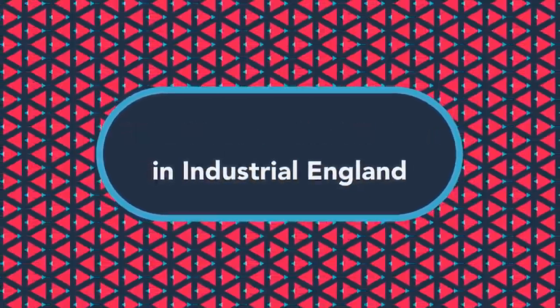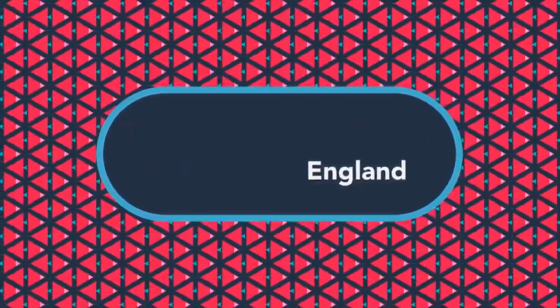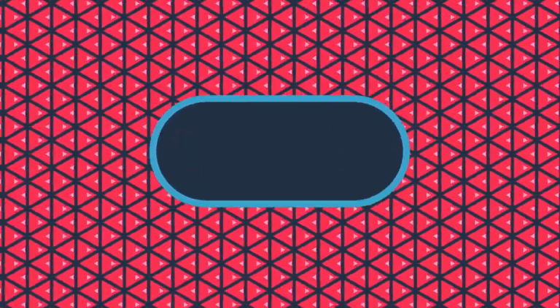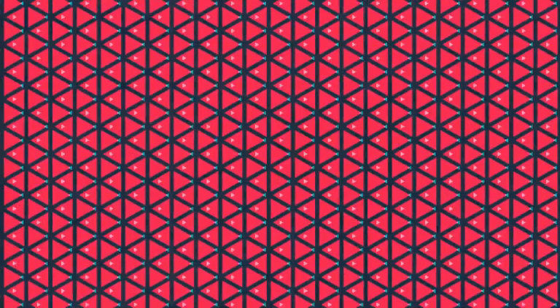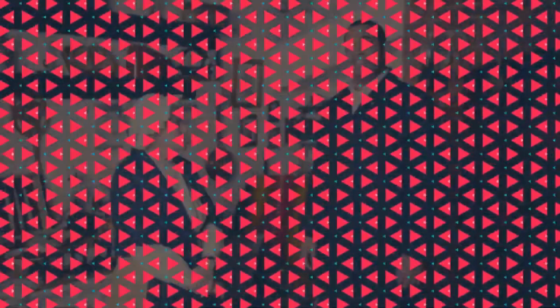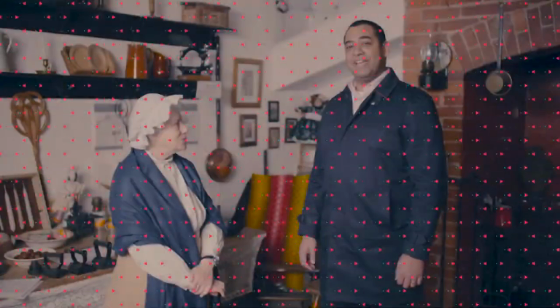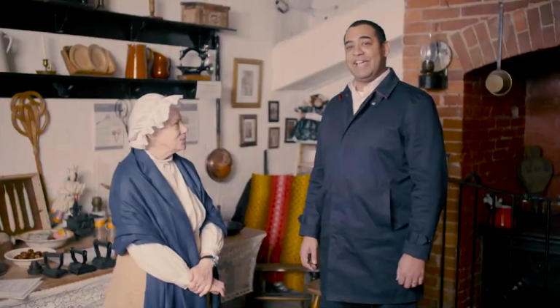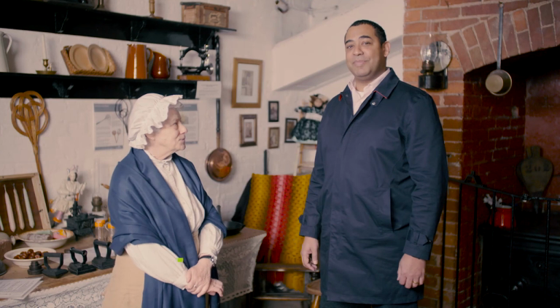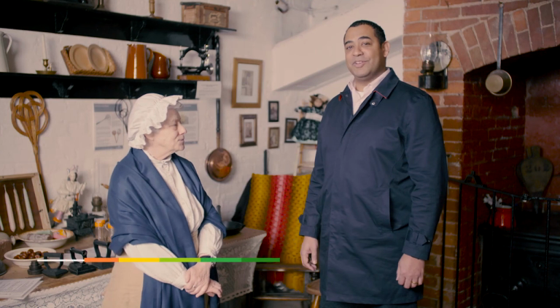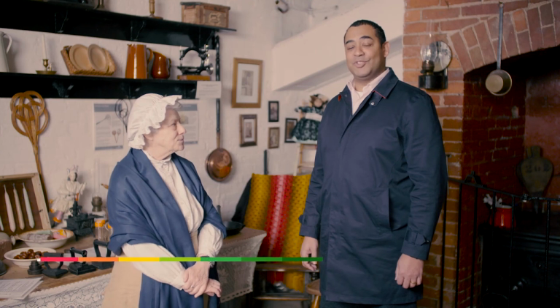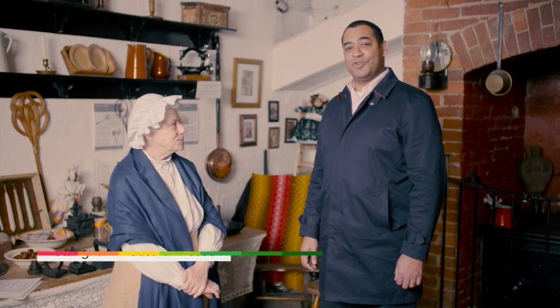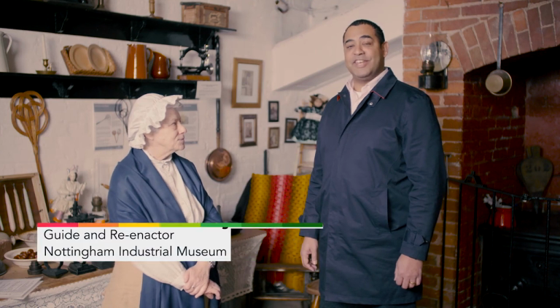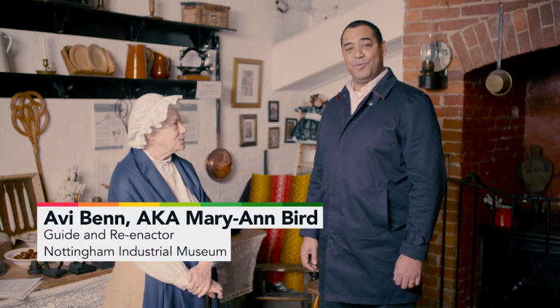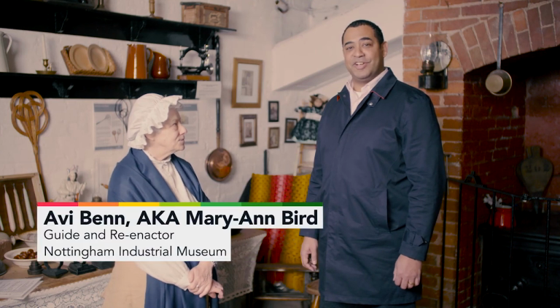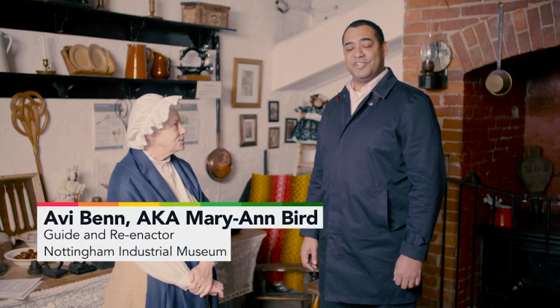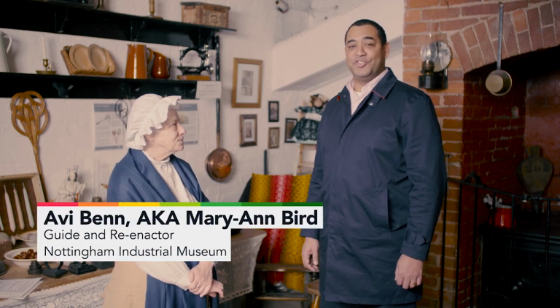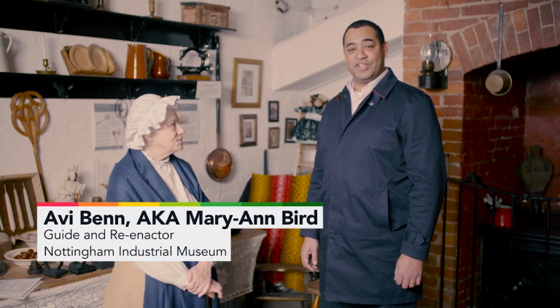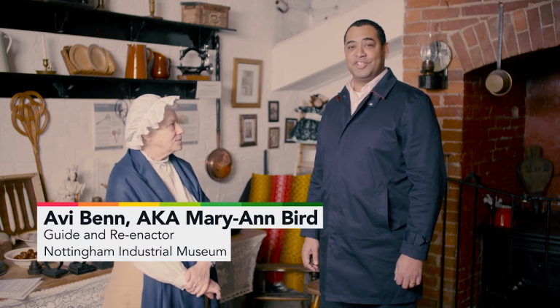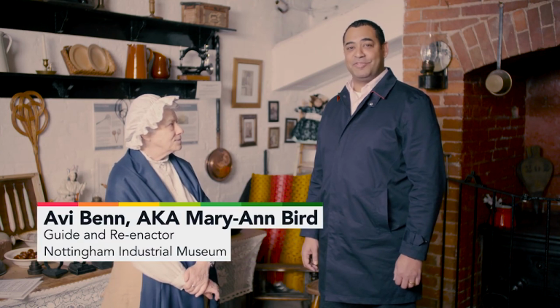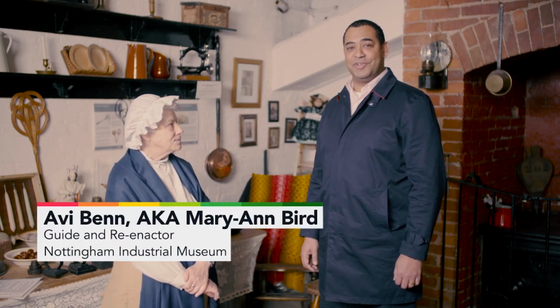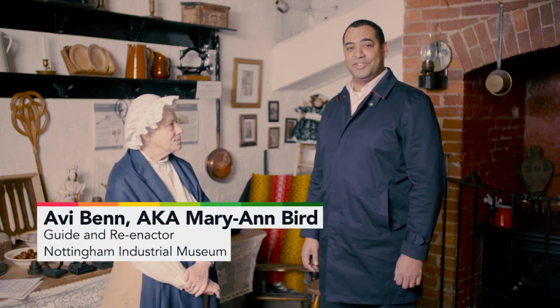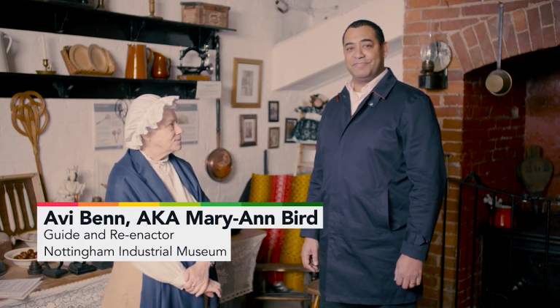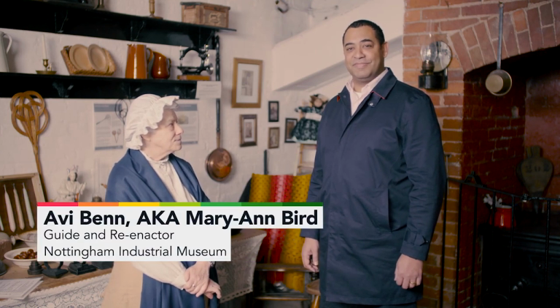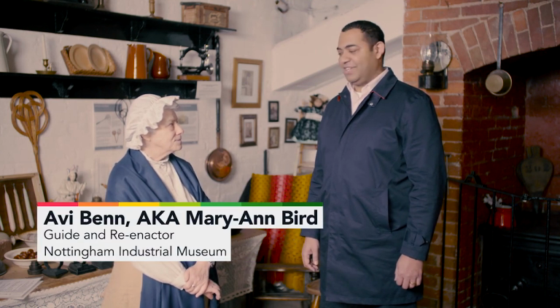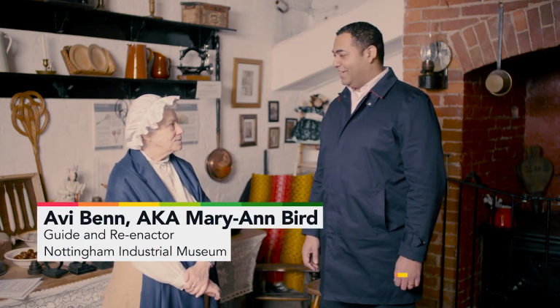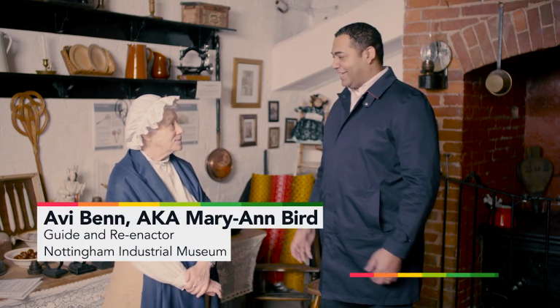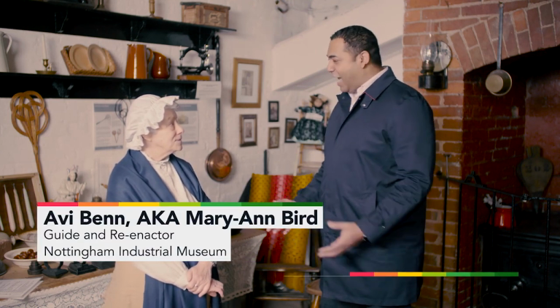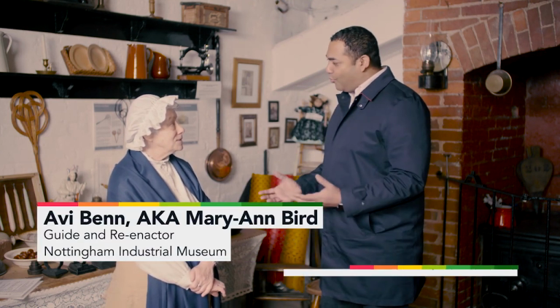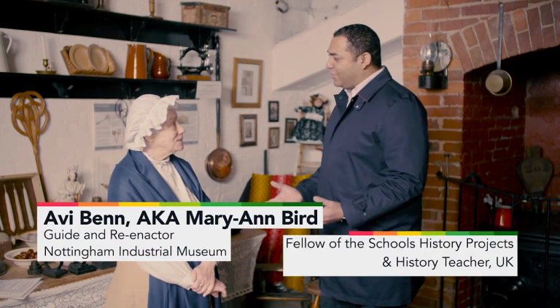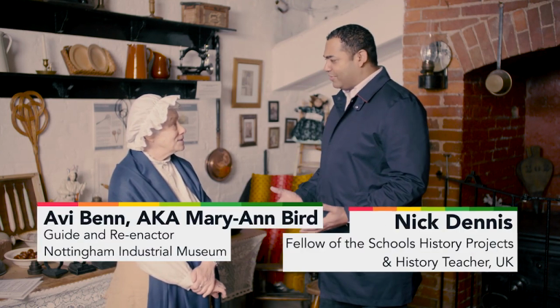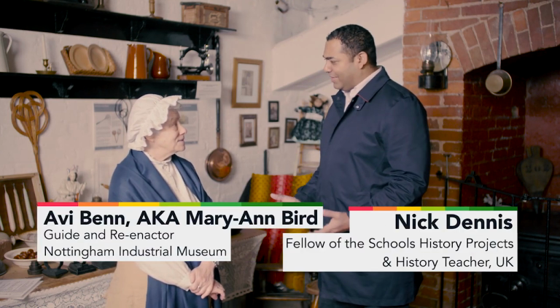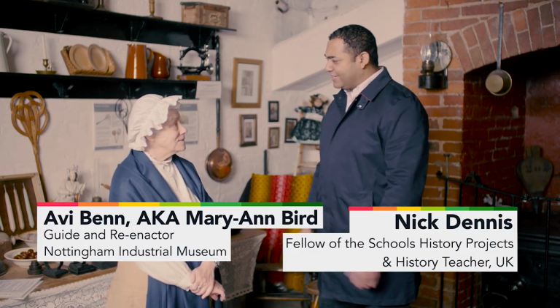I'm here with Mrs Mary-Anne Byrd to talk about nail production during the Industrial Revolution. So how were nails made?